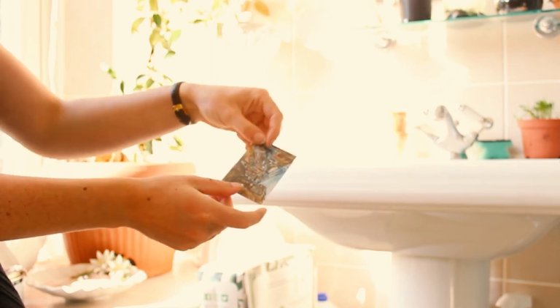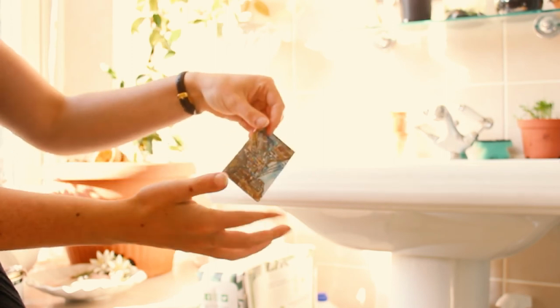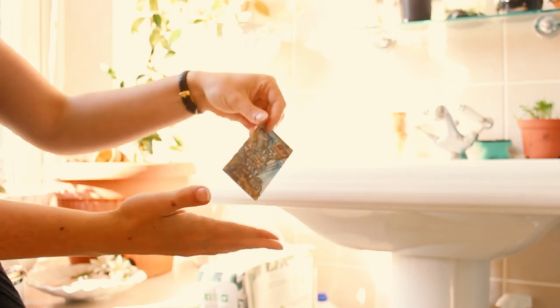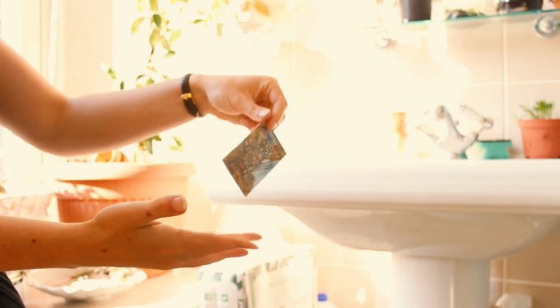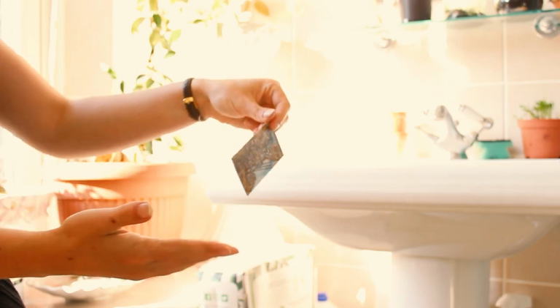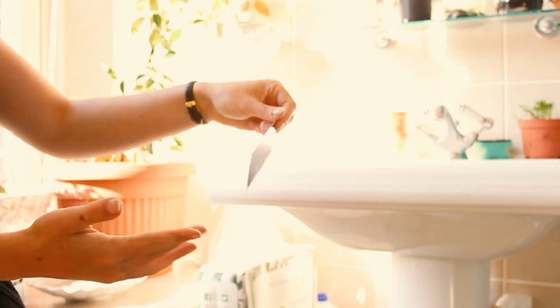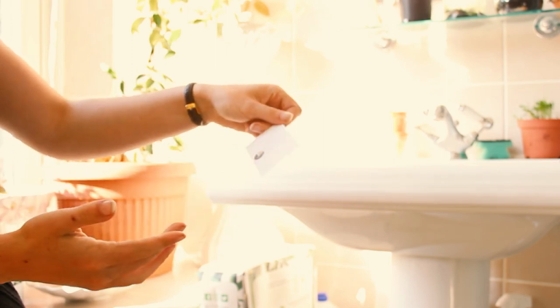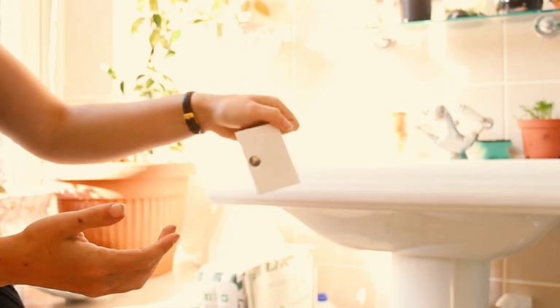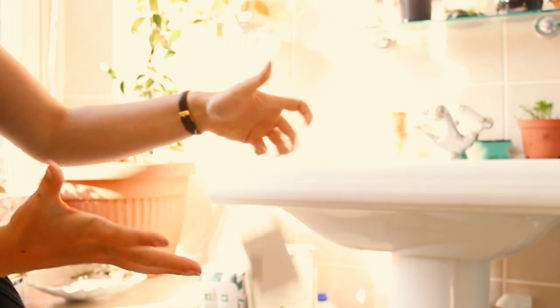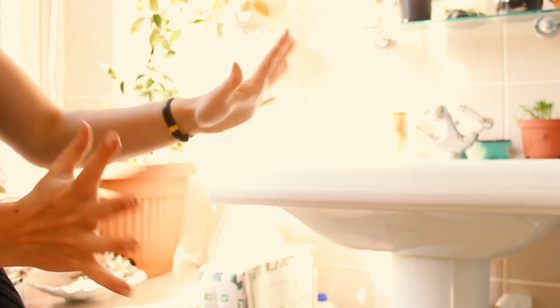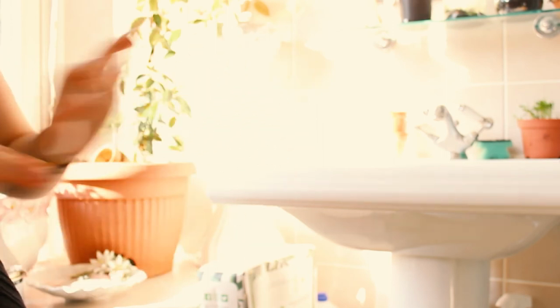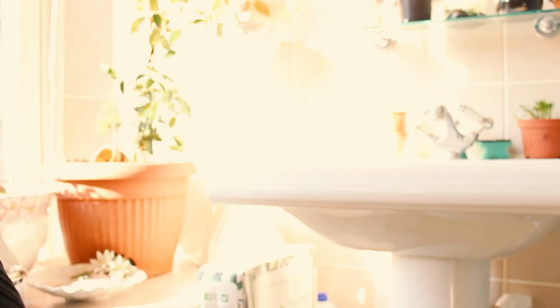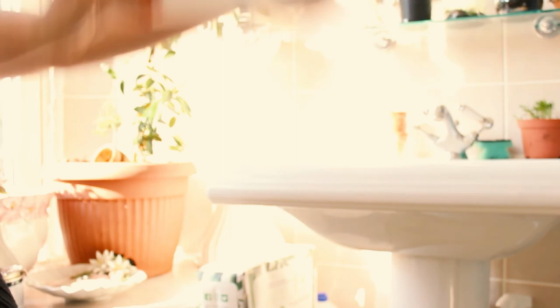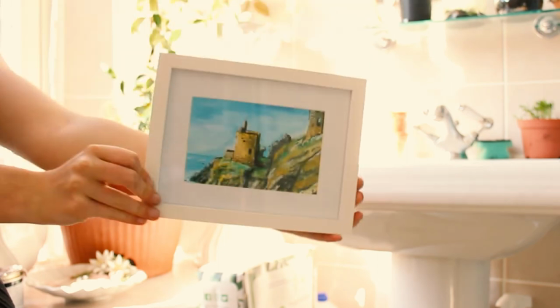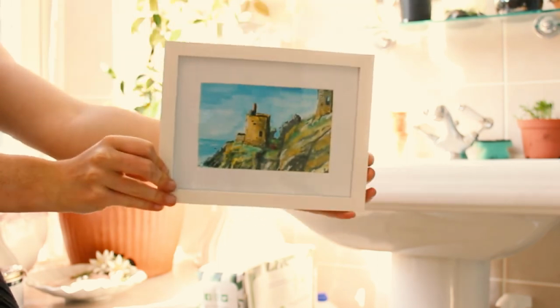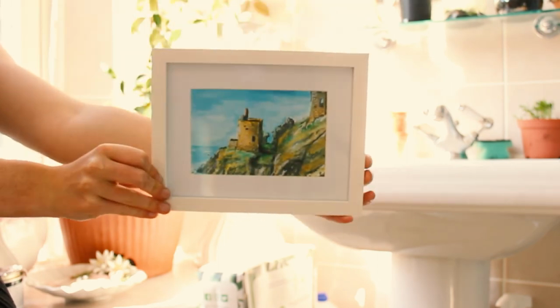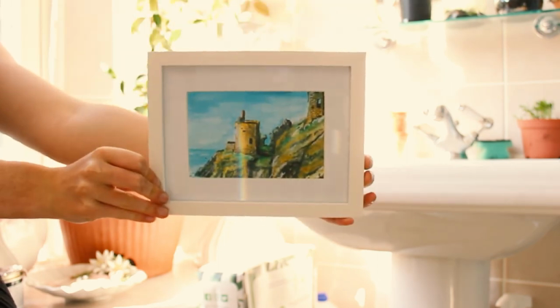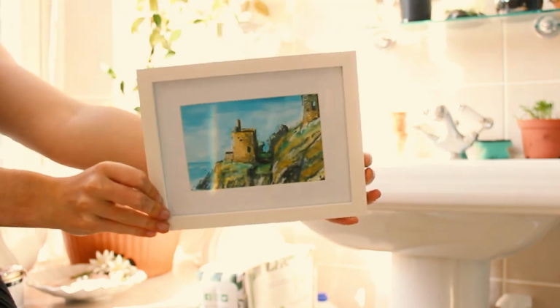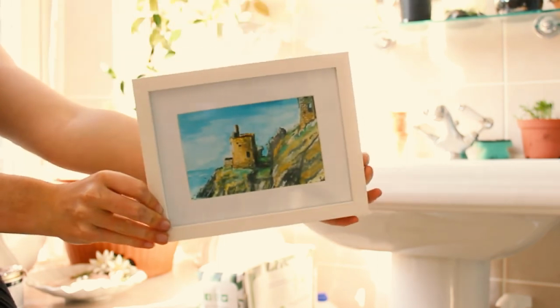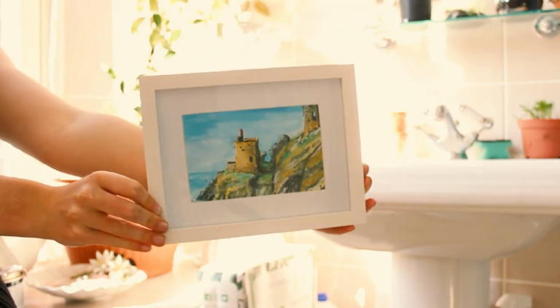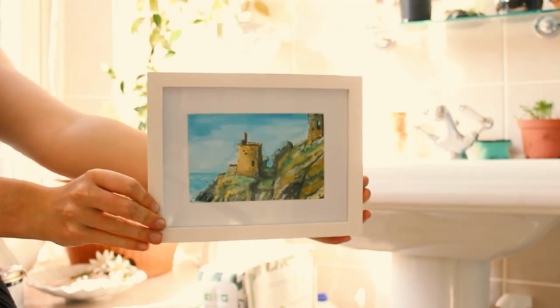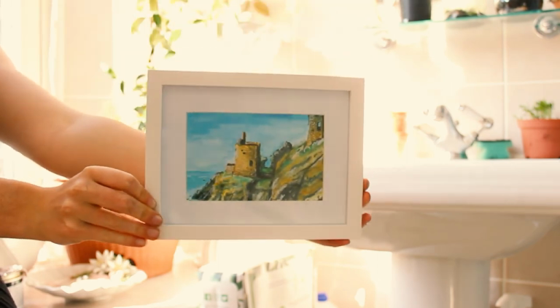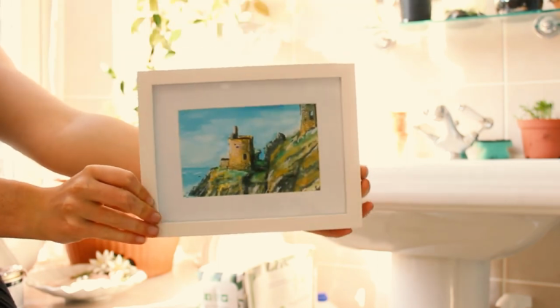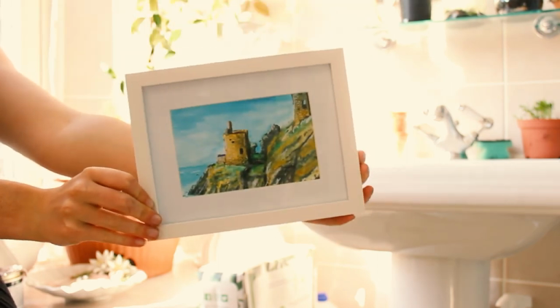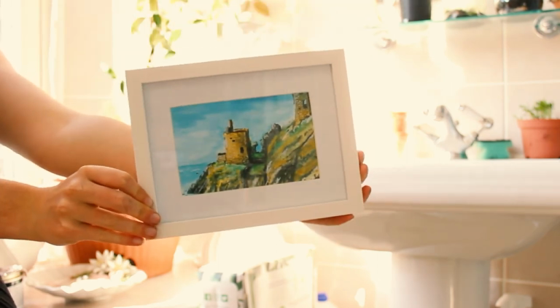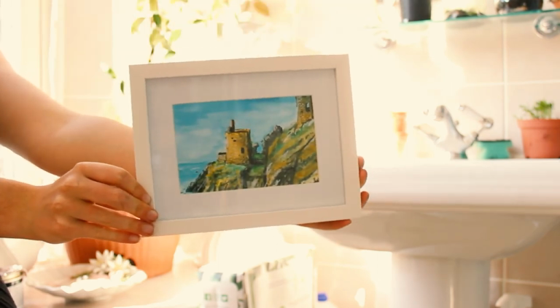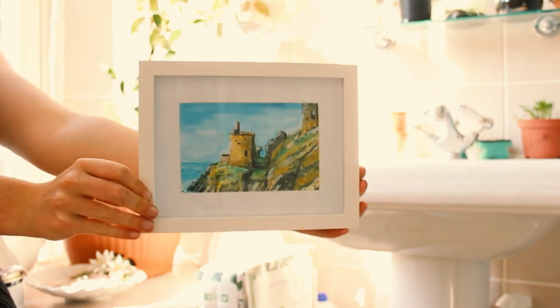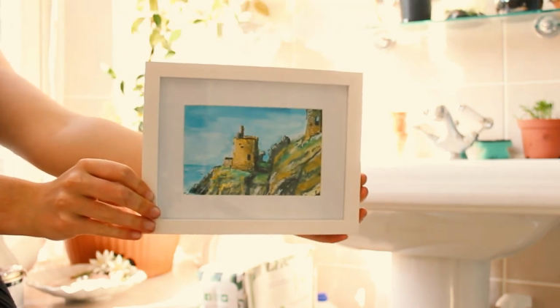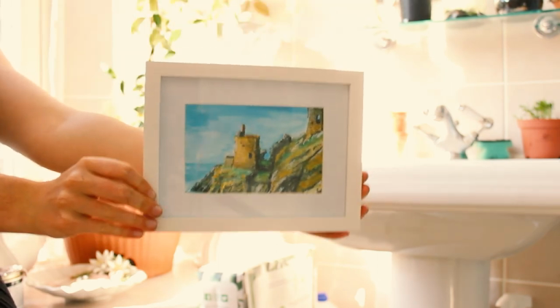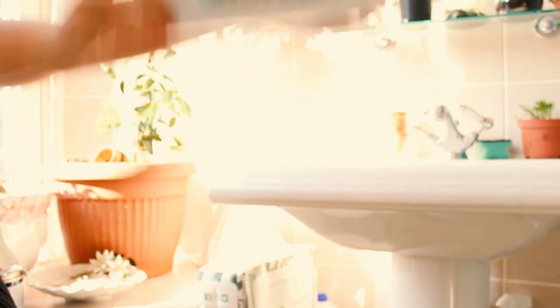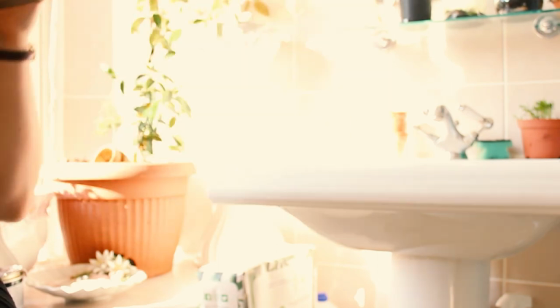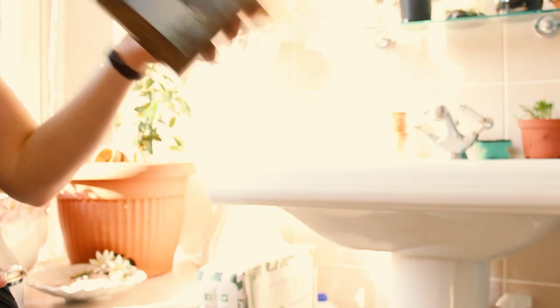Don't forget, just because they're postcards doesn't mean you can't put them in a frame. Very classy, if you don't mind me saying so myself.